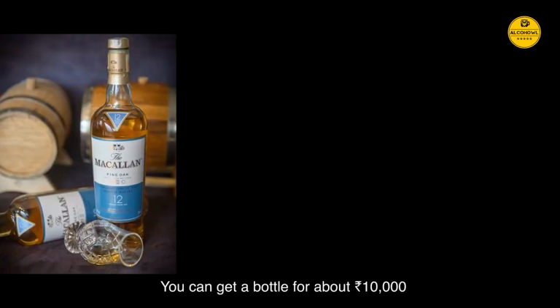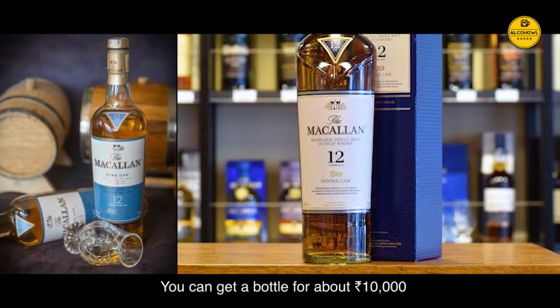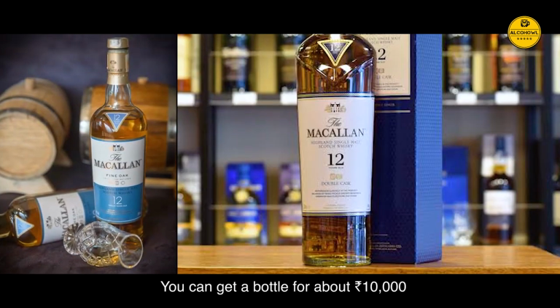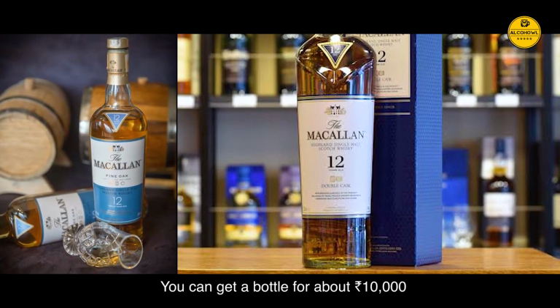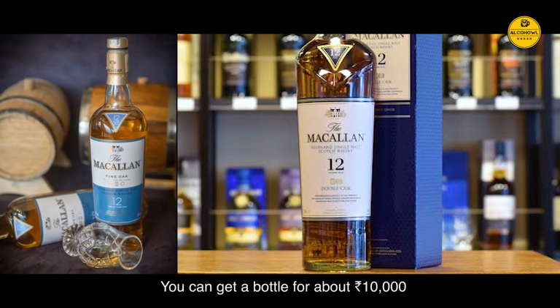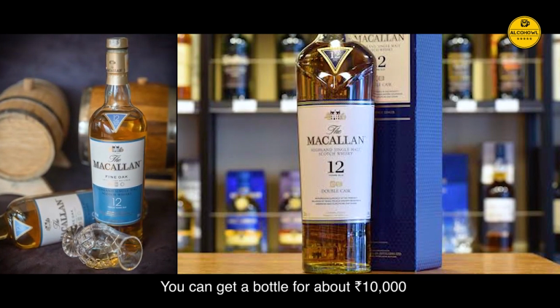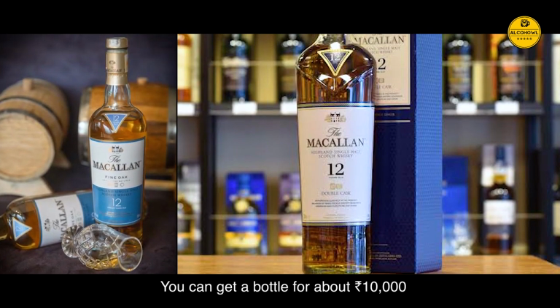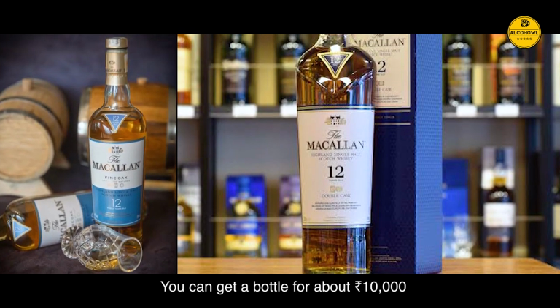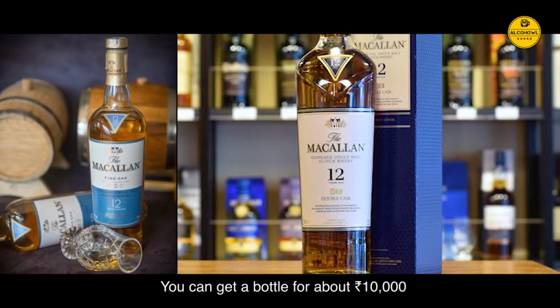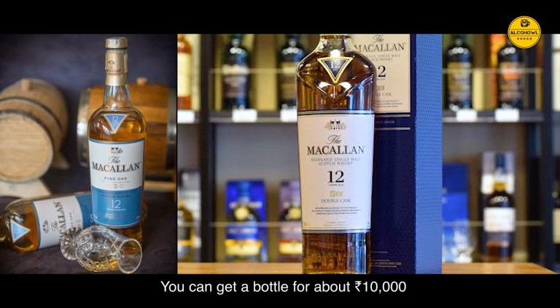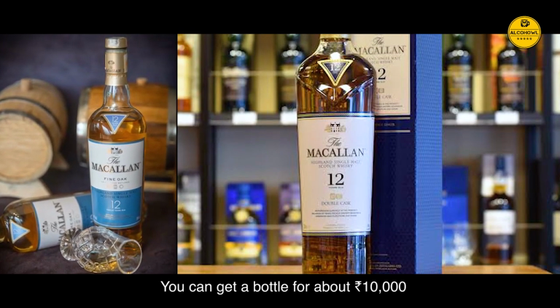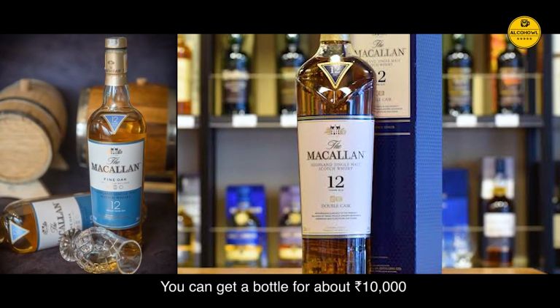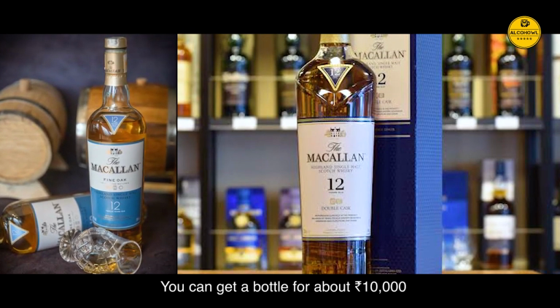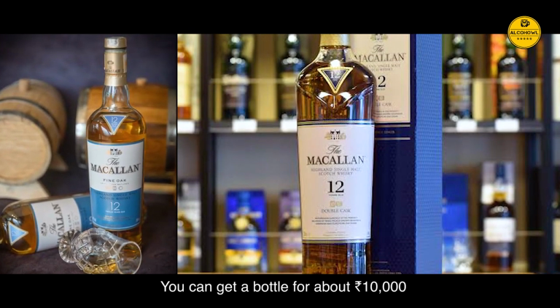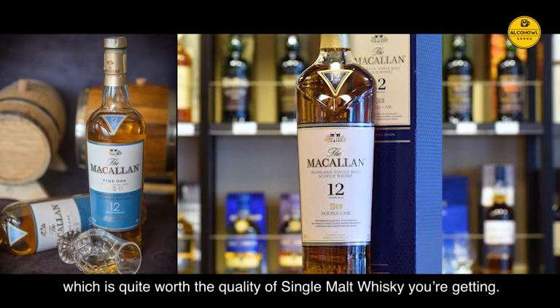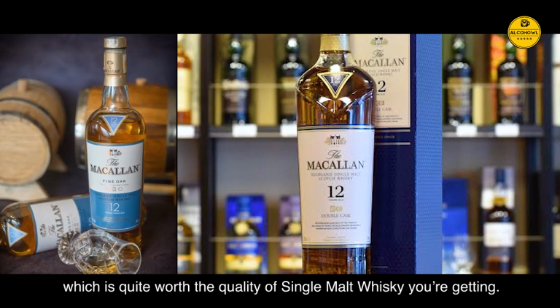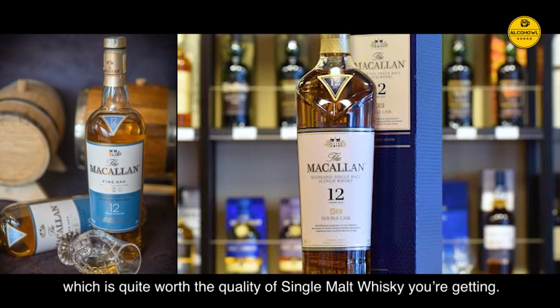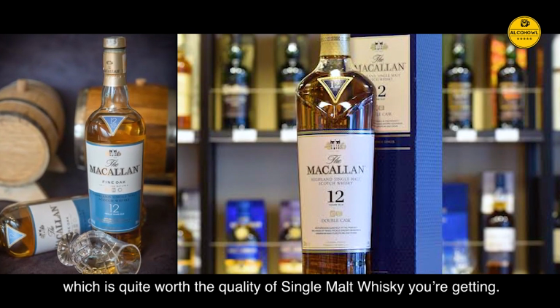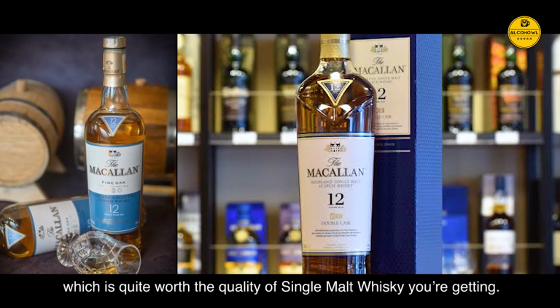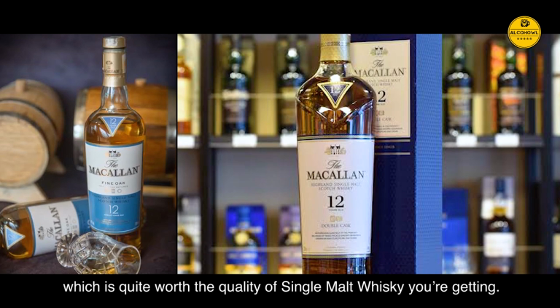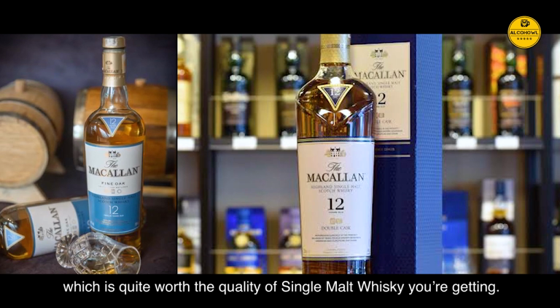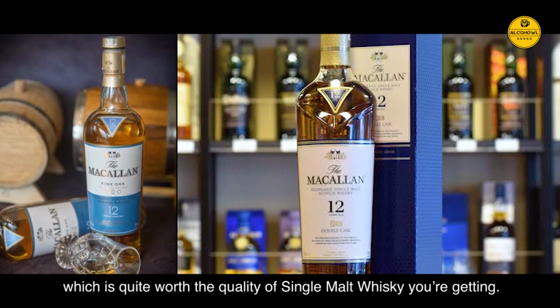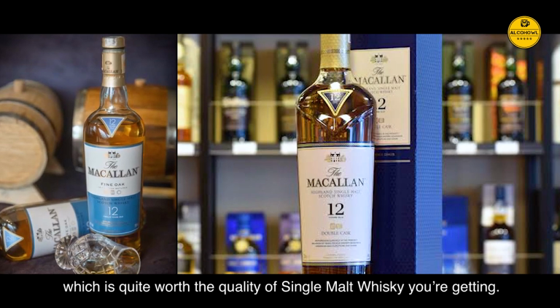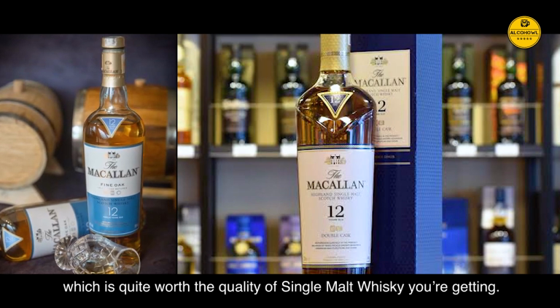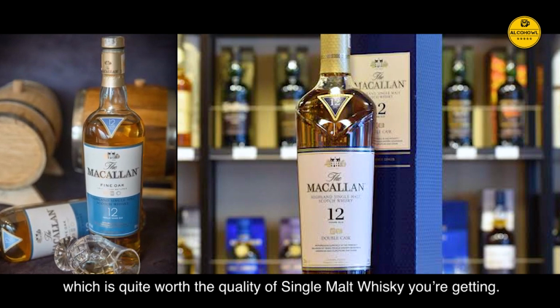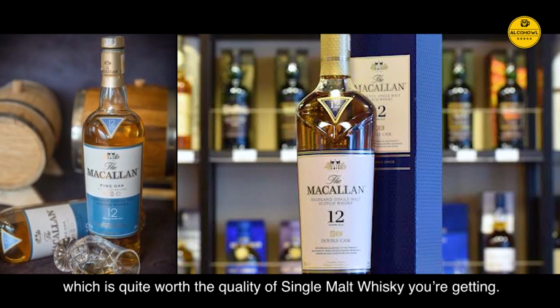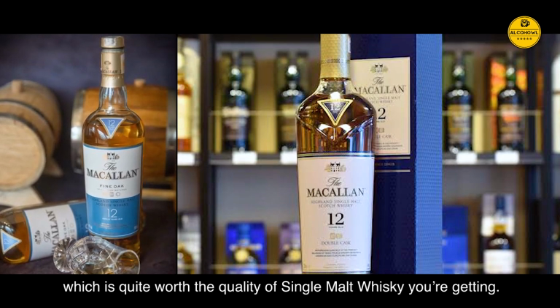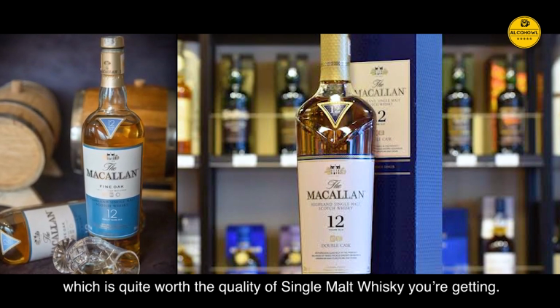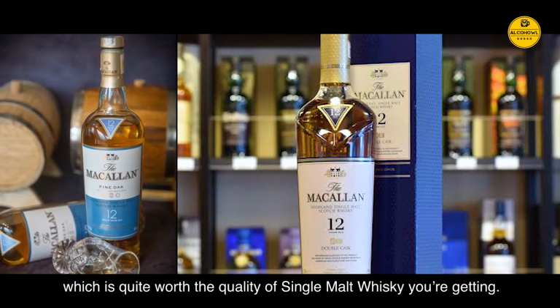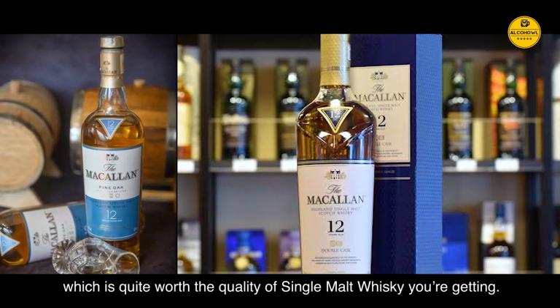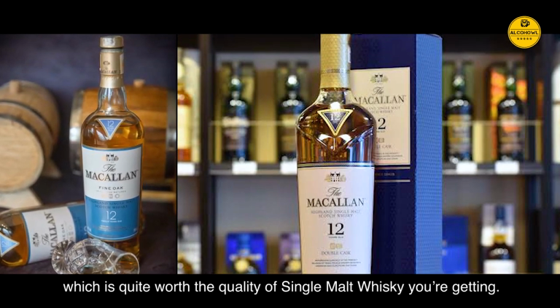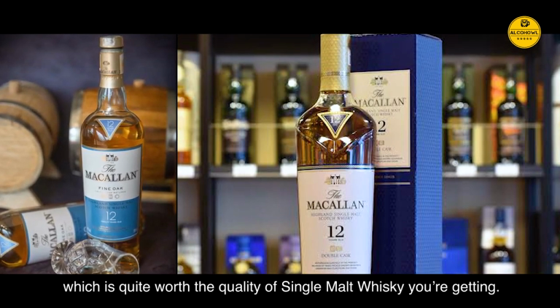You can get a bottle for about Rs 10,000, which is quite worth the quality of single malt whisky you're getting.